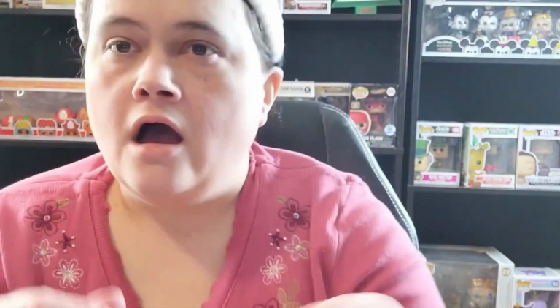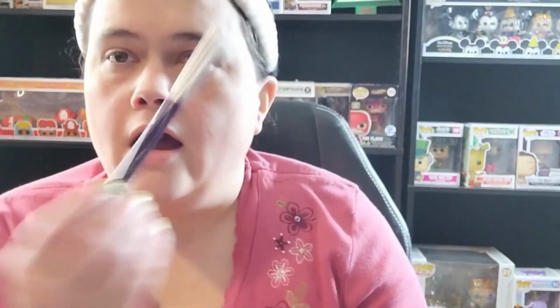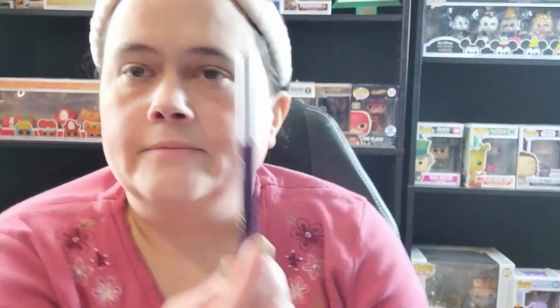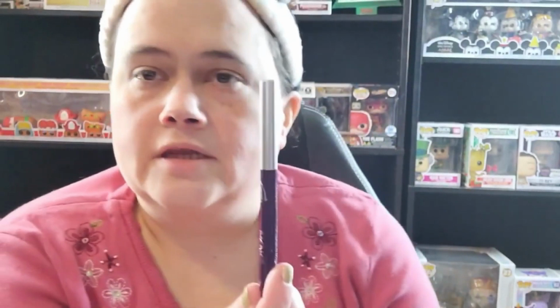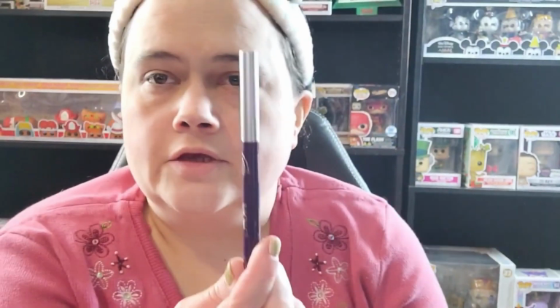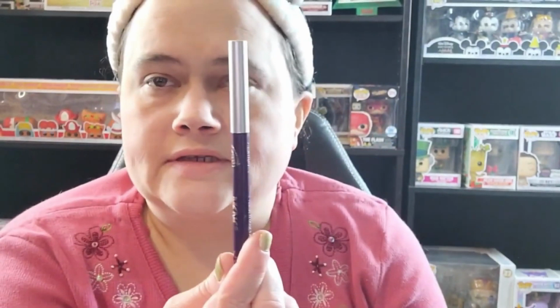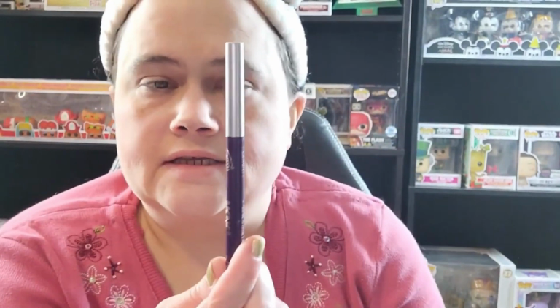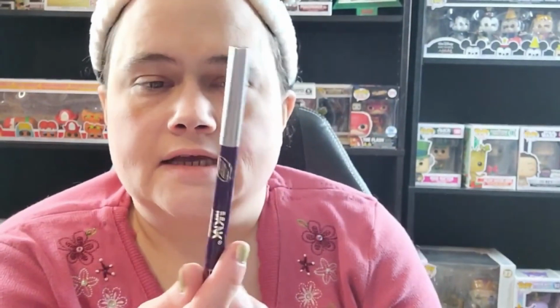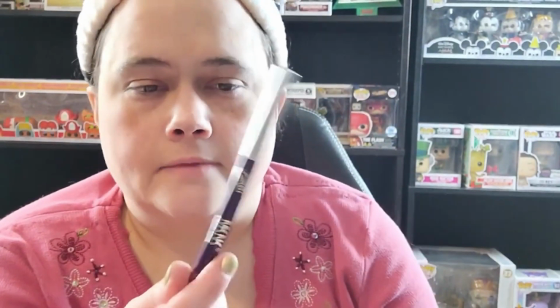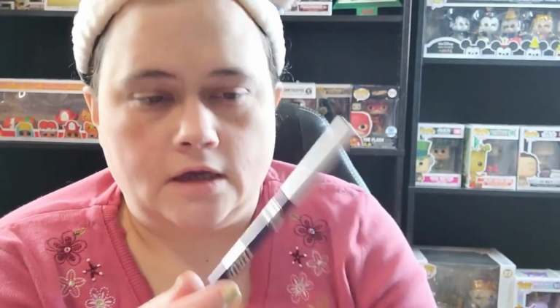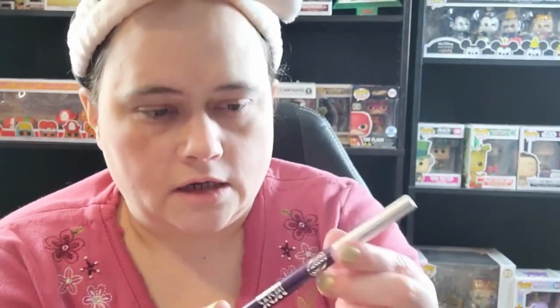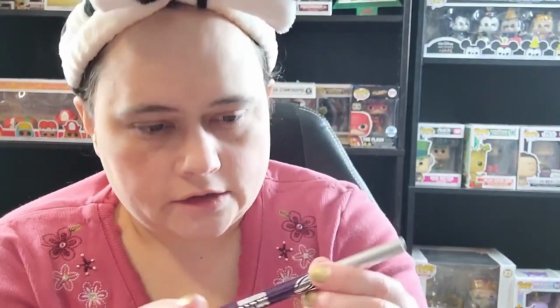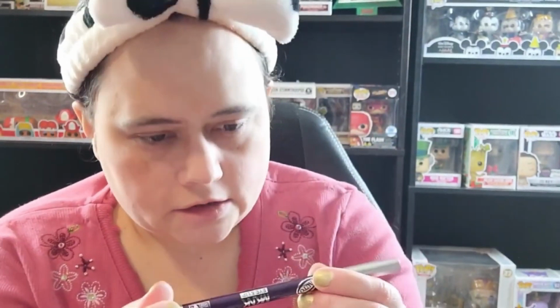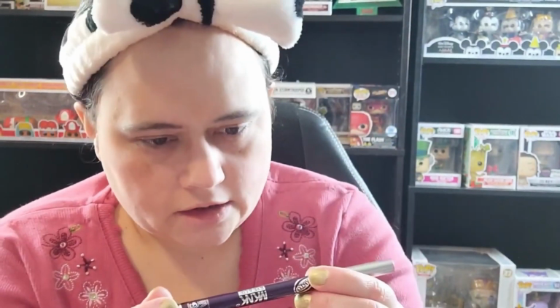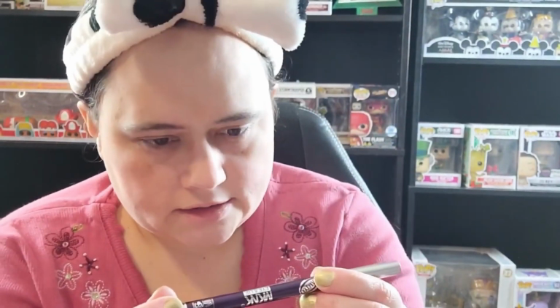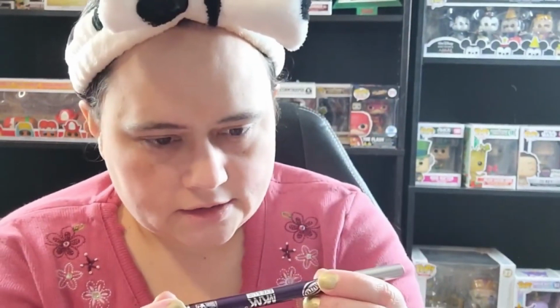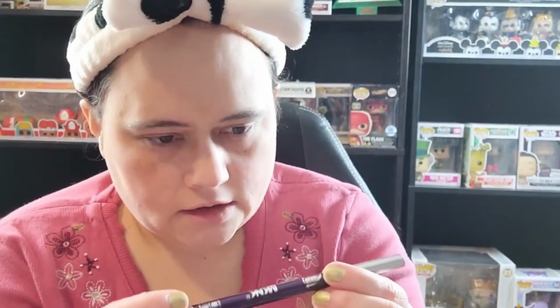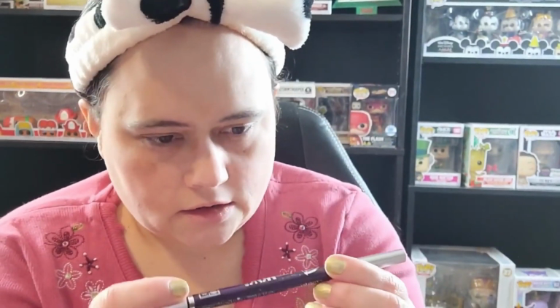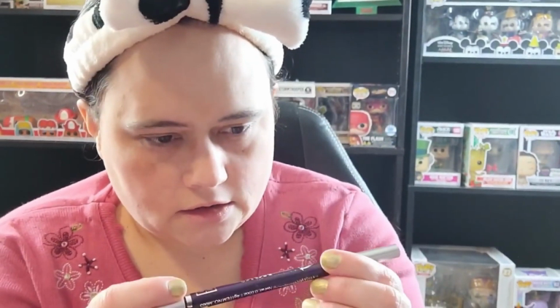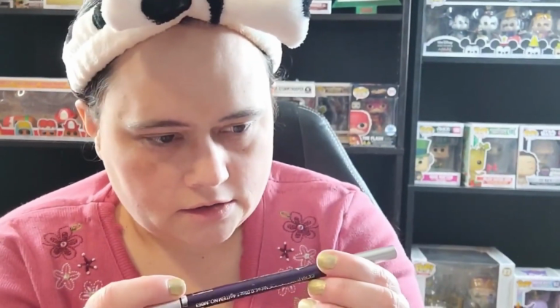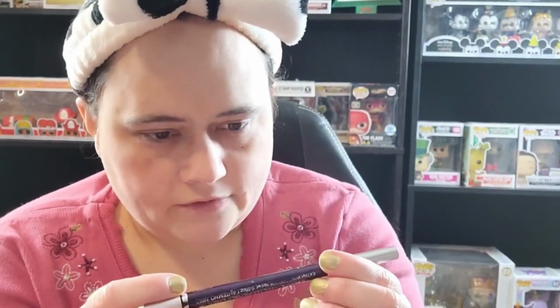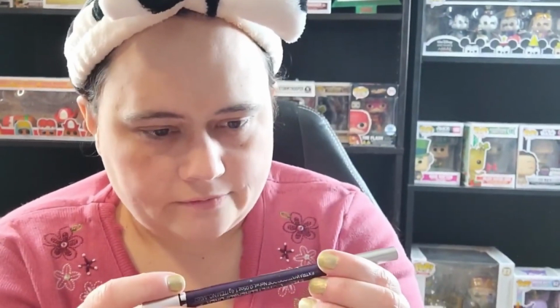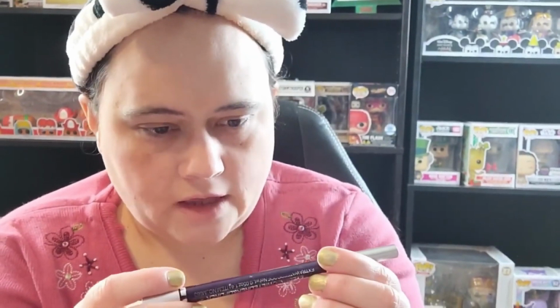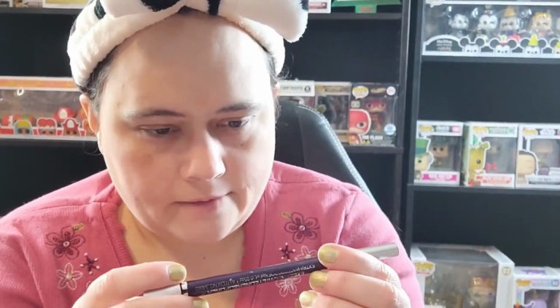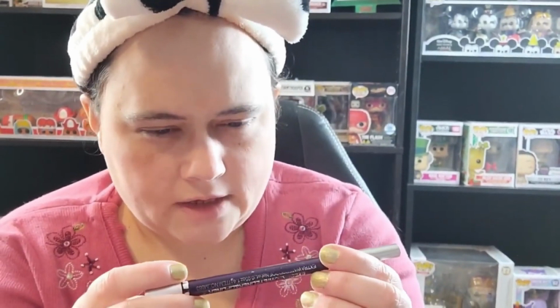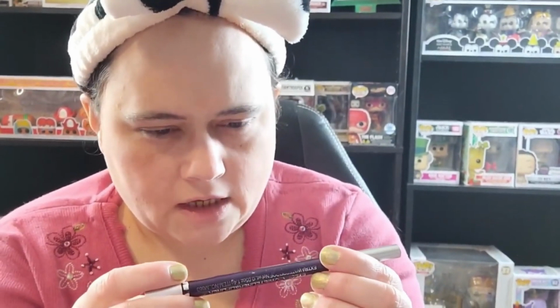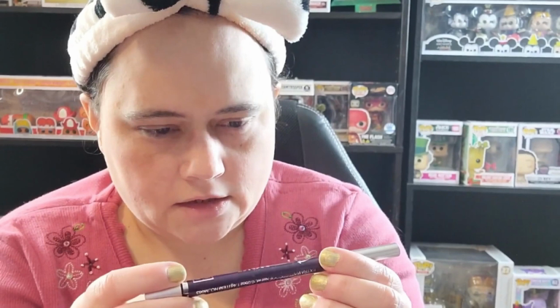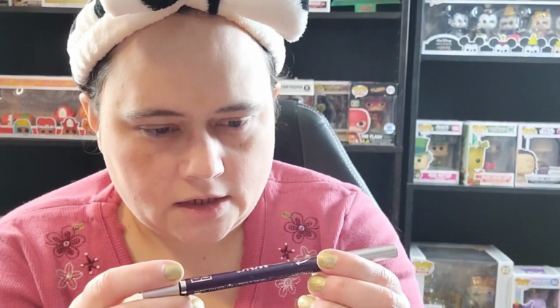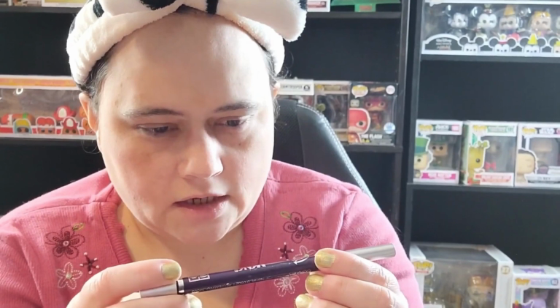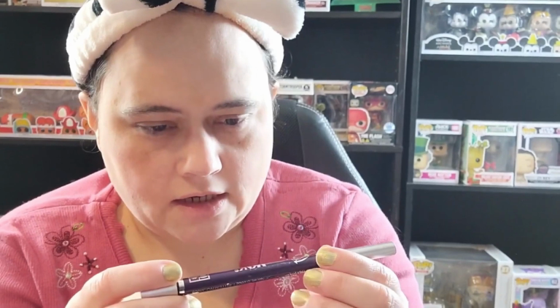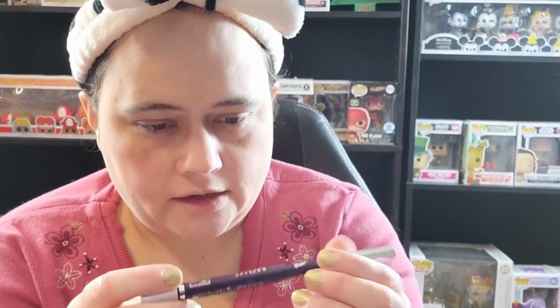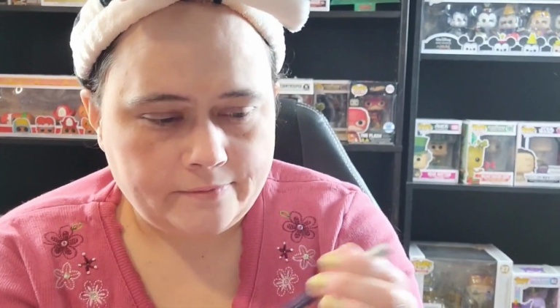I'm gonna be using this as my eyeliner. It's from MK MK Eye and Lip.